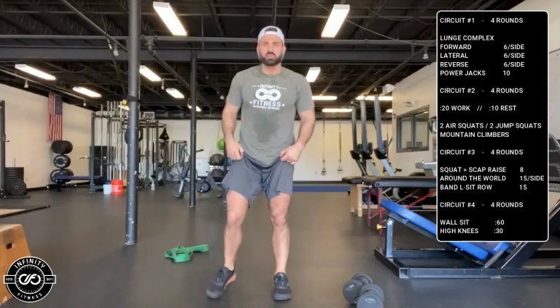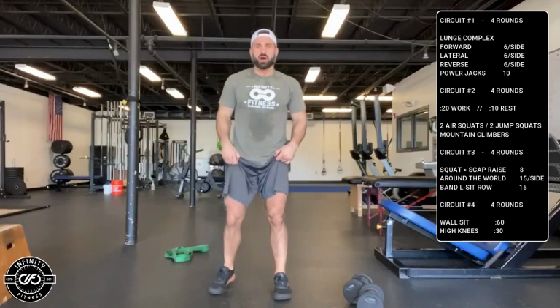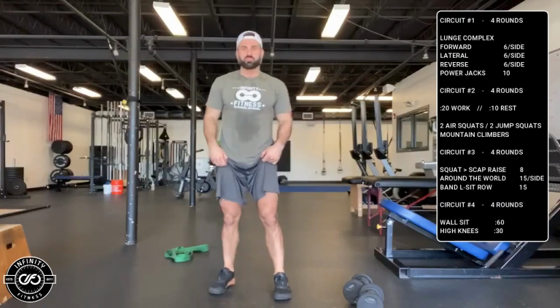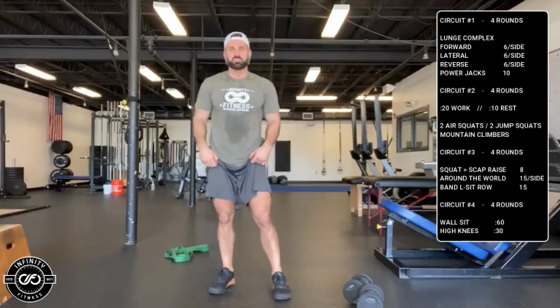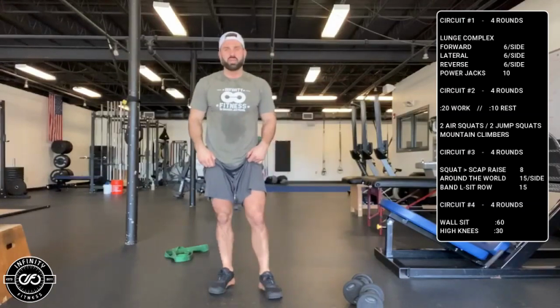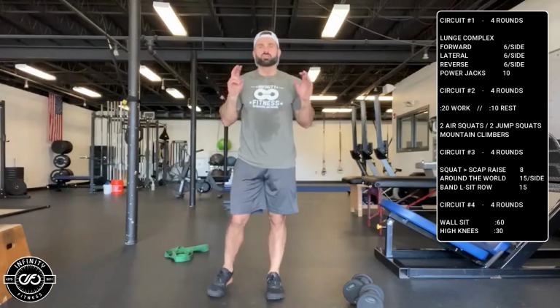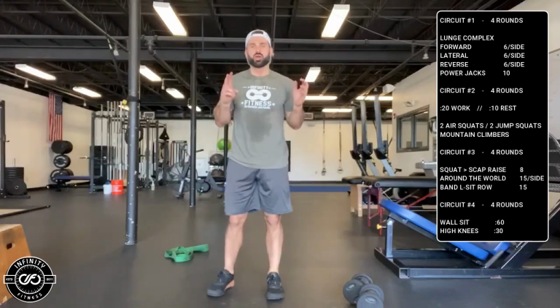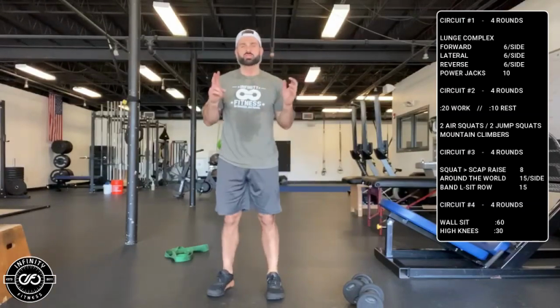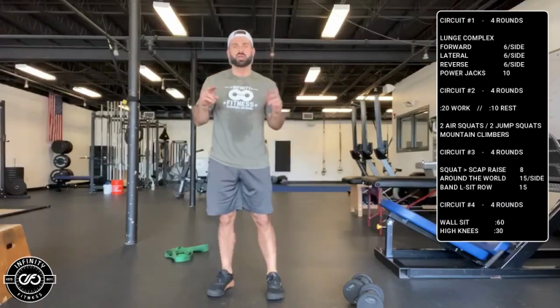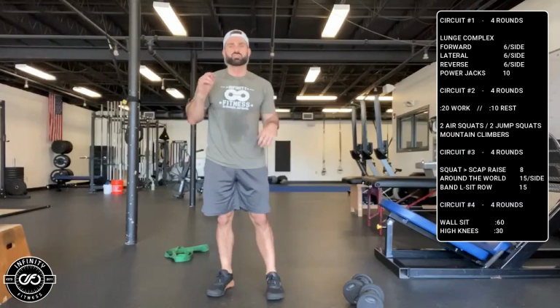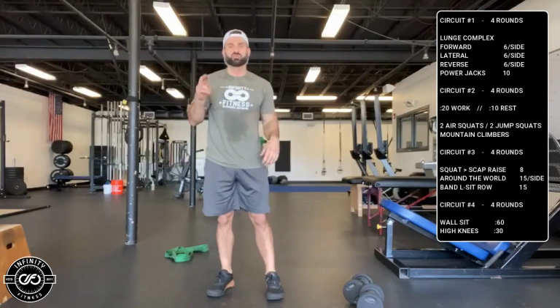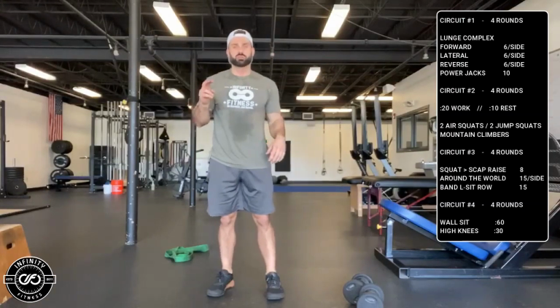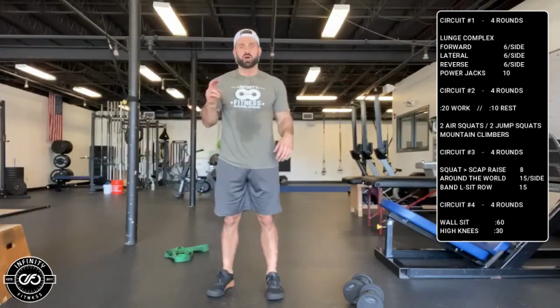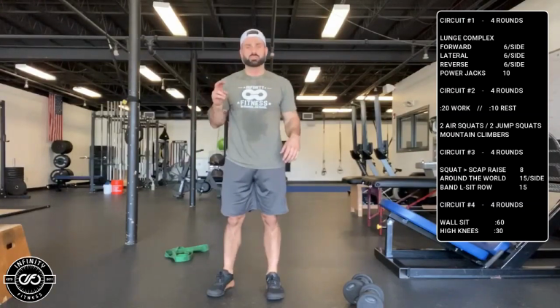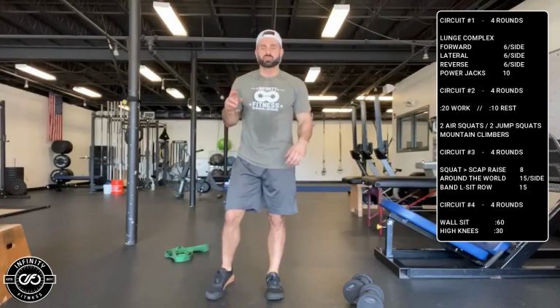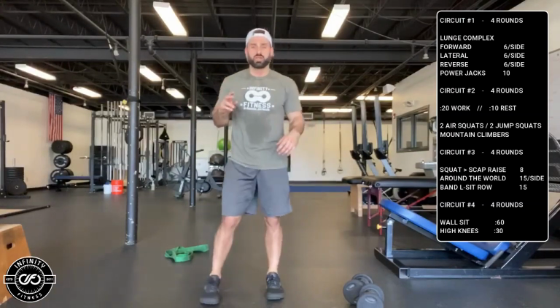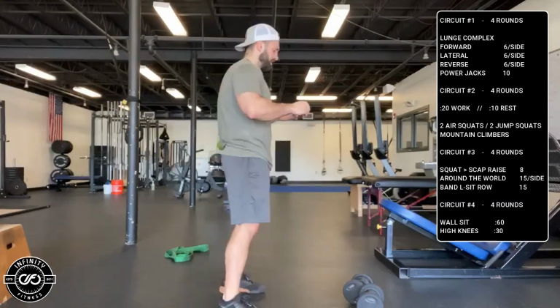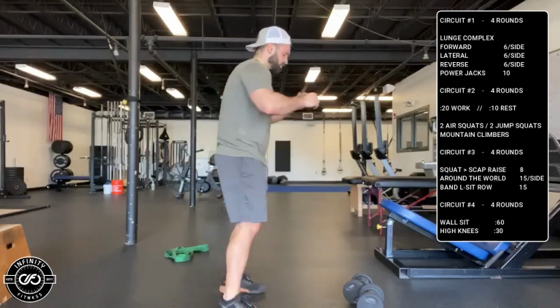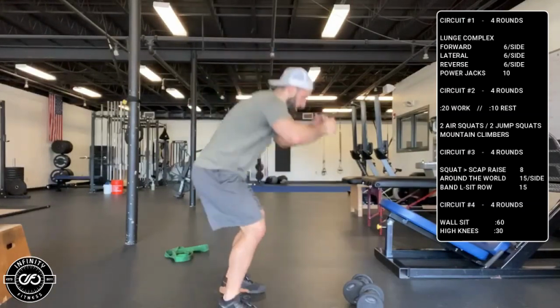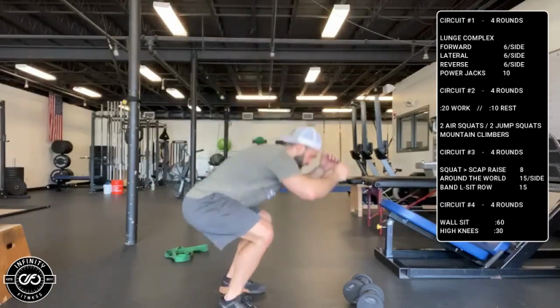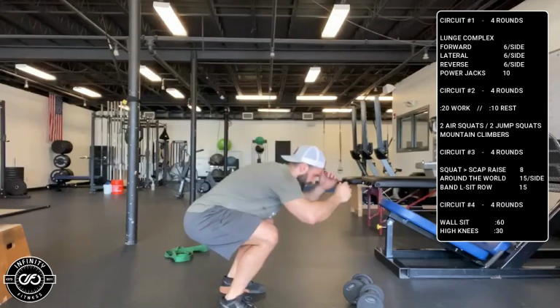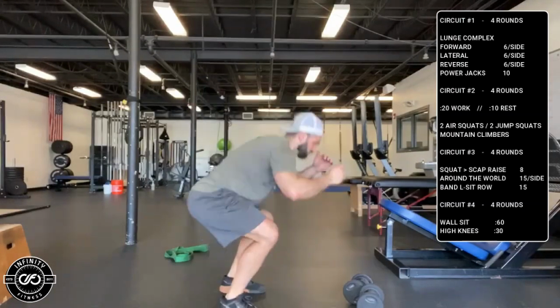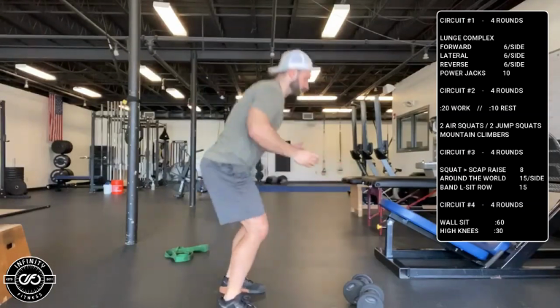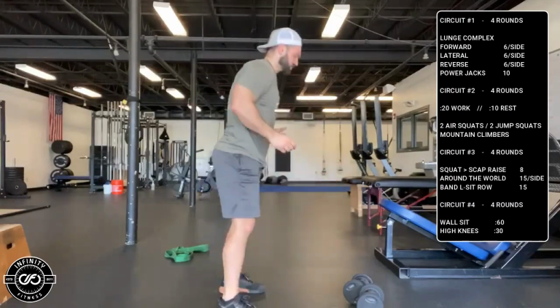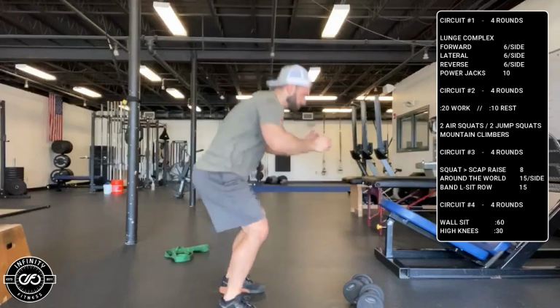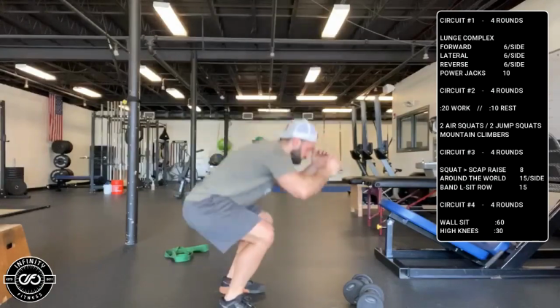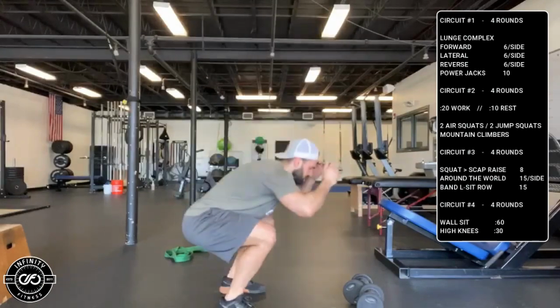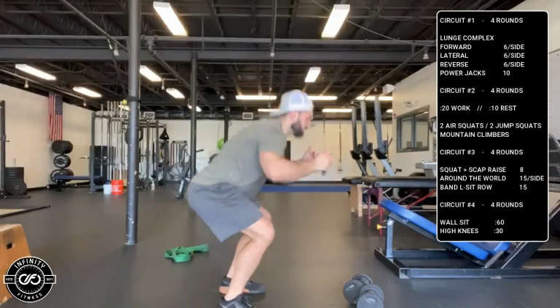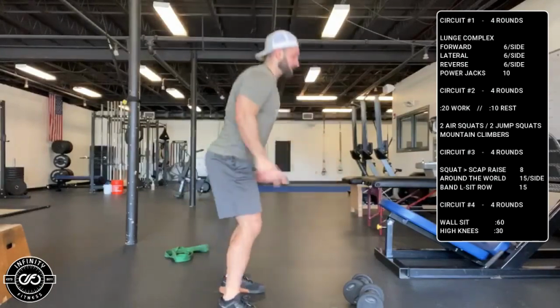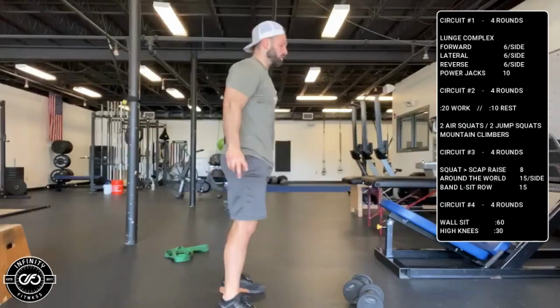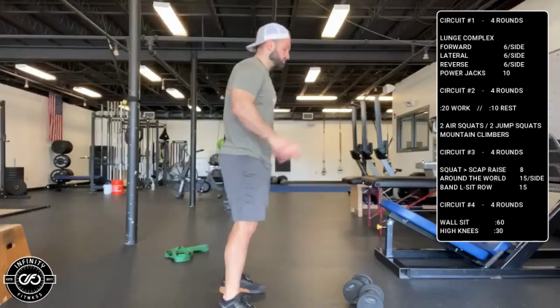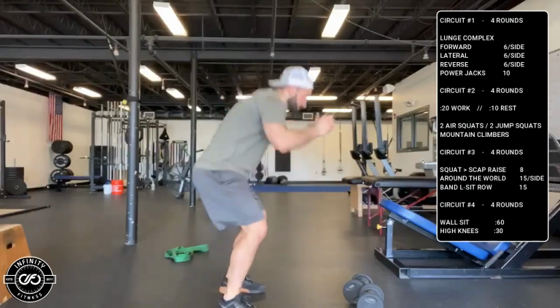Our Tabata for the day: two air squats, two jump squats, alternating. Air squat all the way down — two reps — then two jumps.